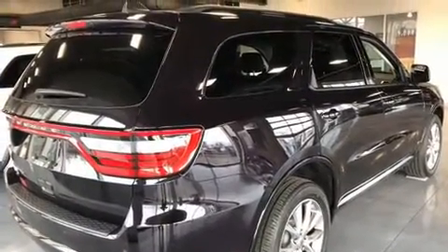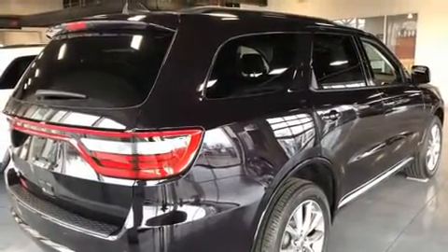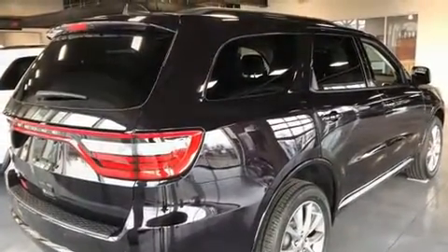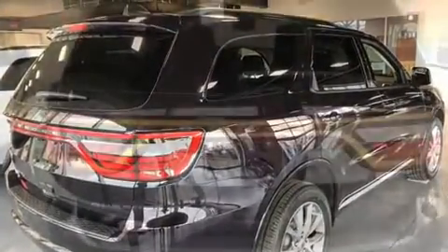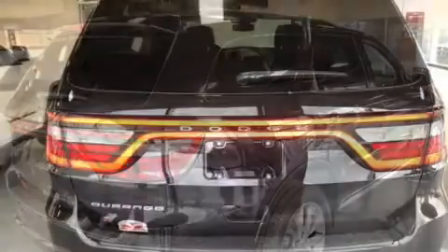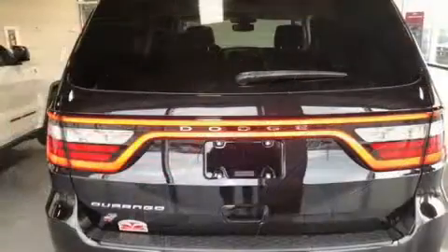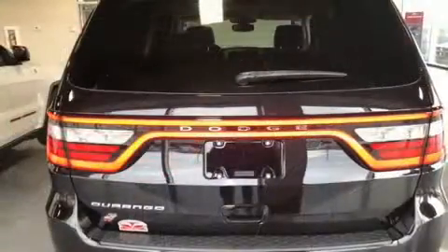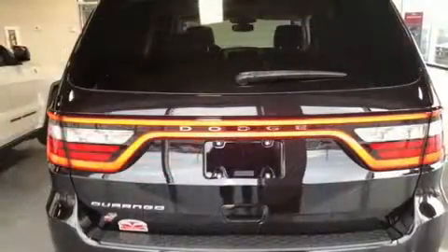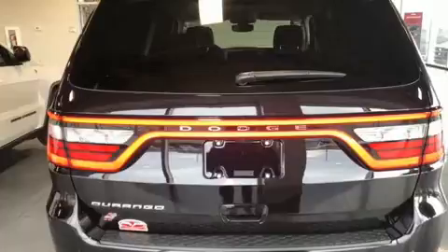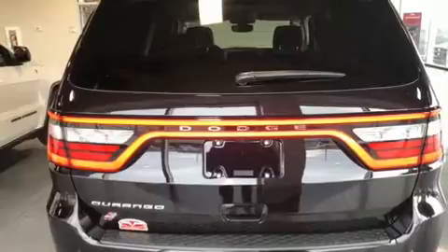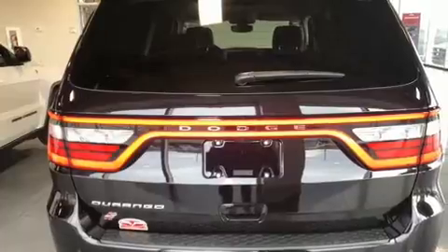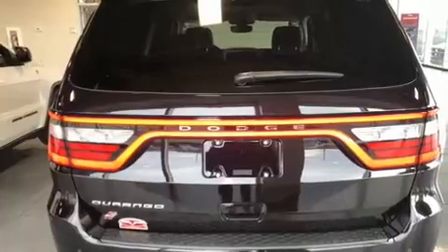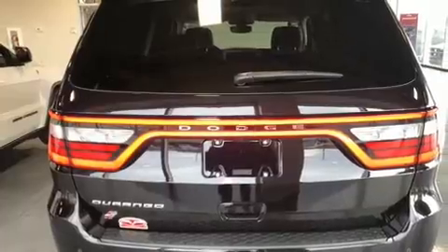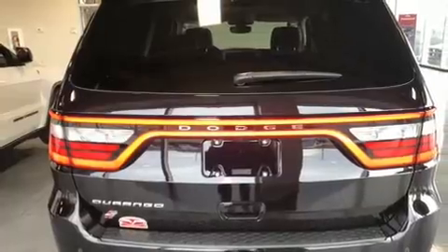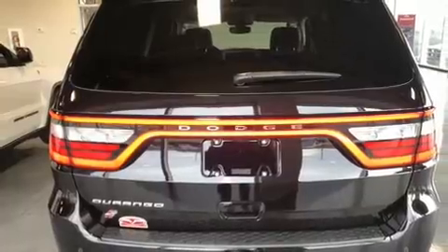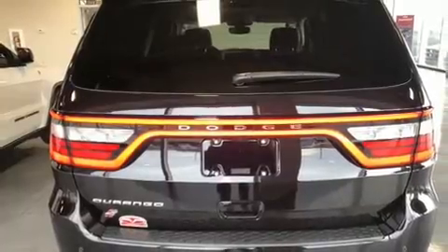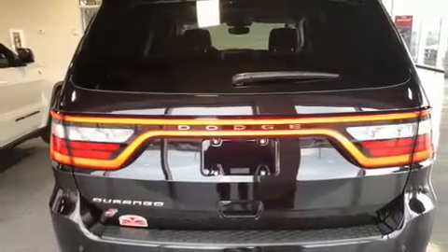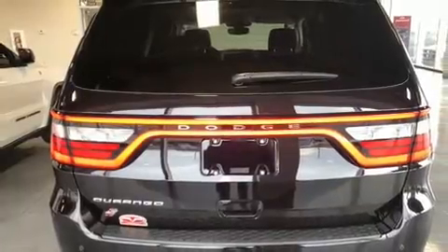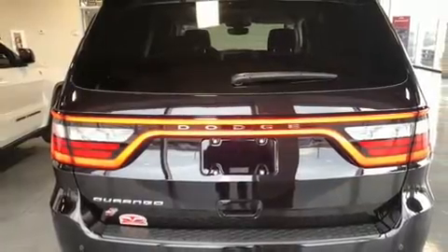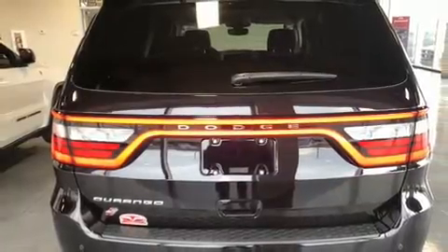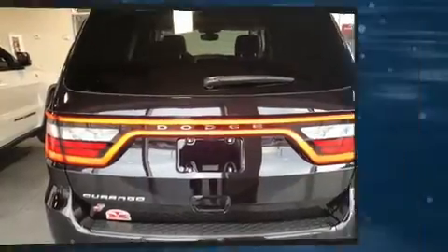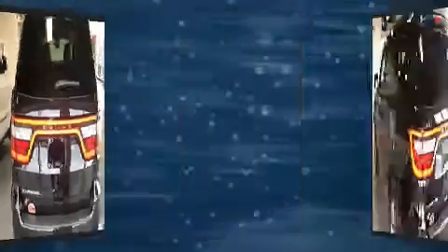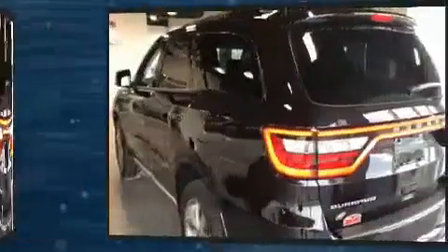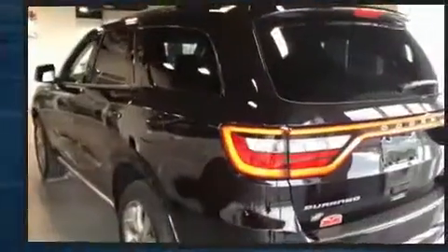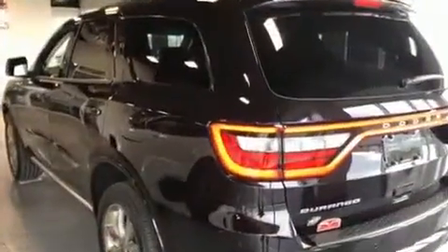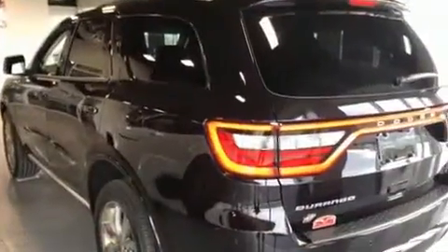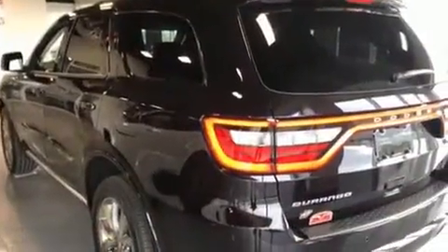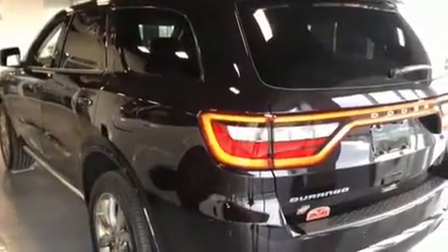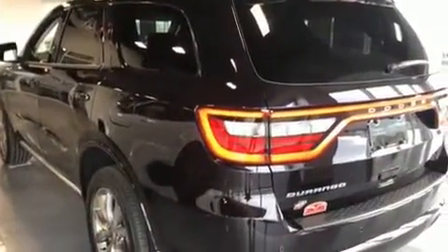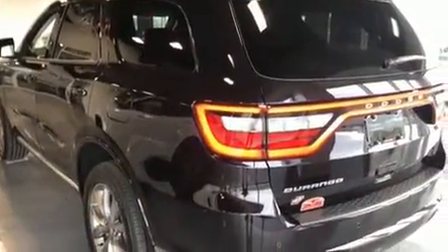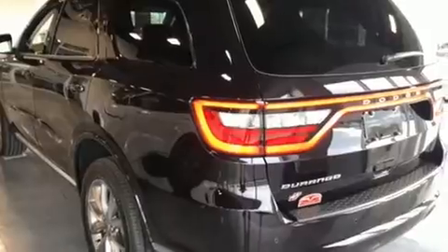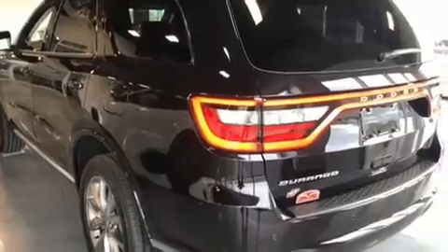Top features include front fog lights, front and rear reading lights, automatic temperature control, power door mirrors, heated door mirrors, a power rear cargo door, and a roof rack.